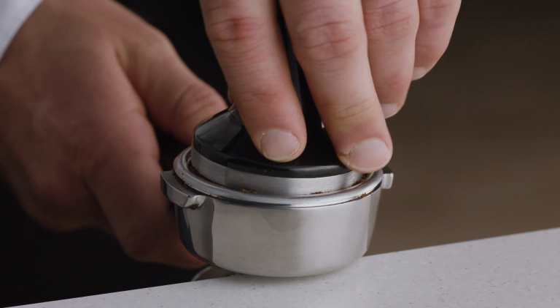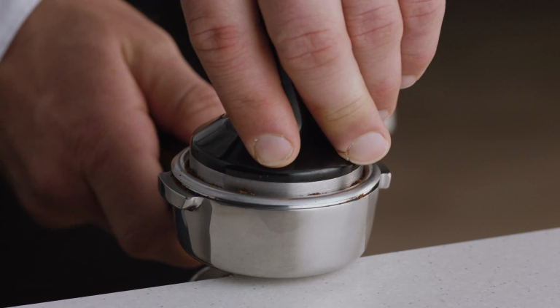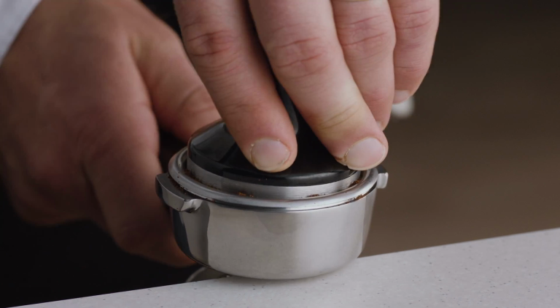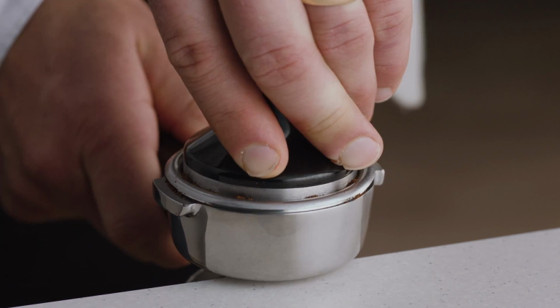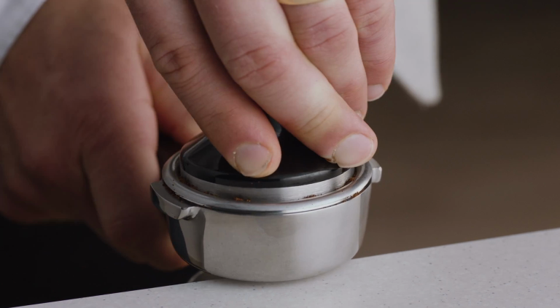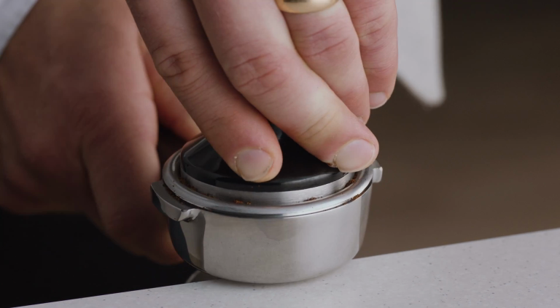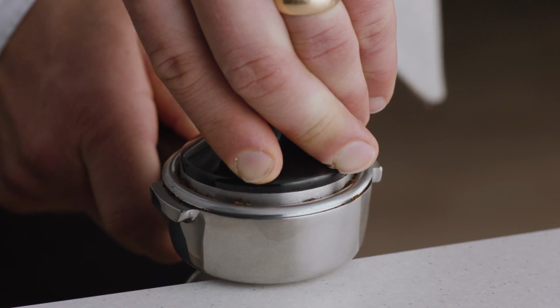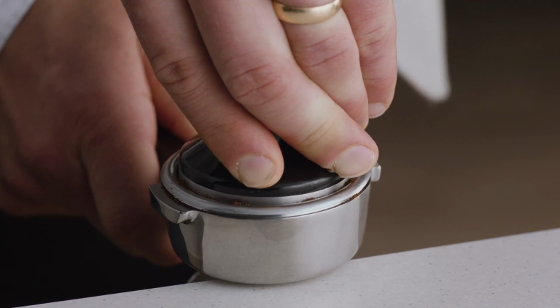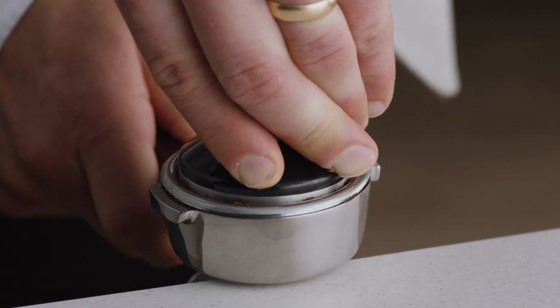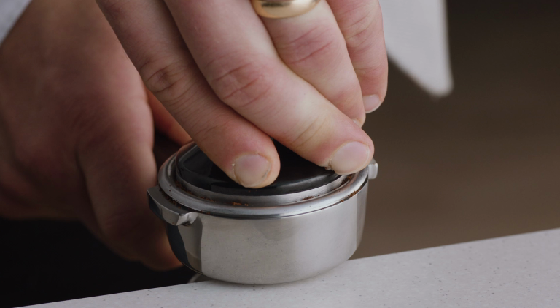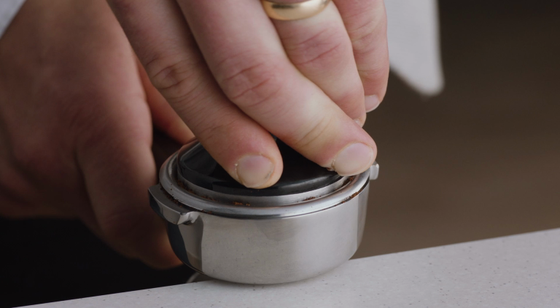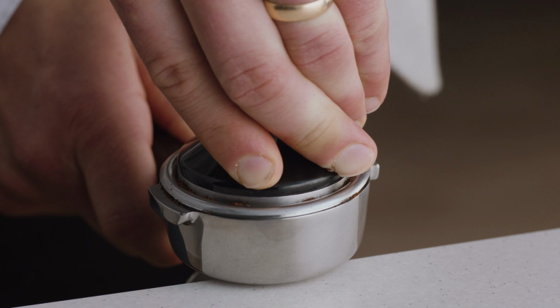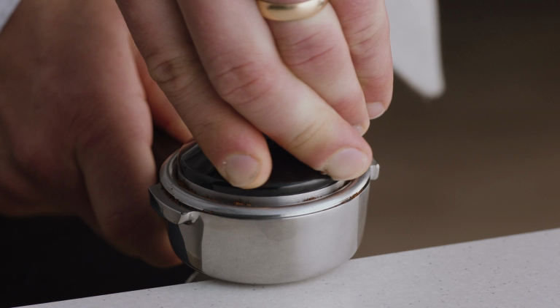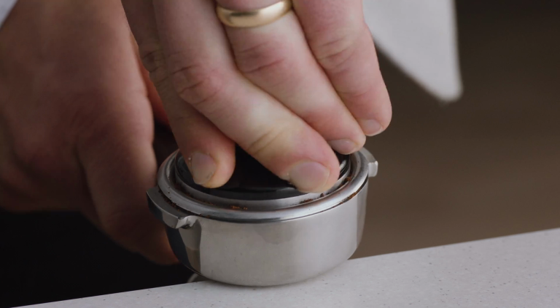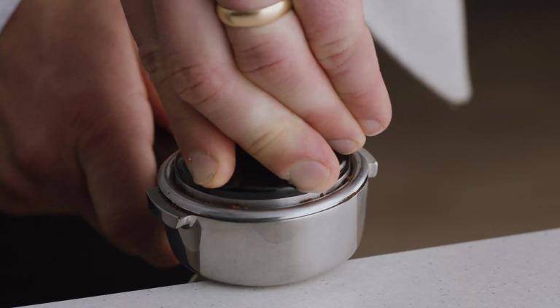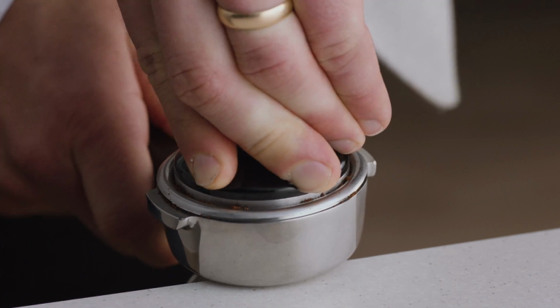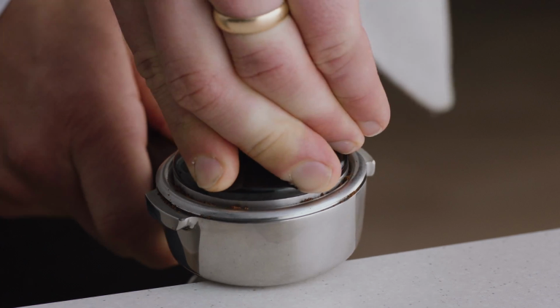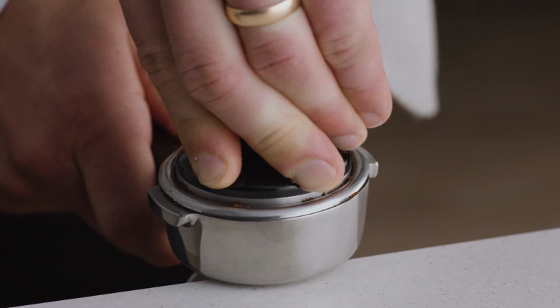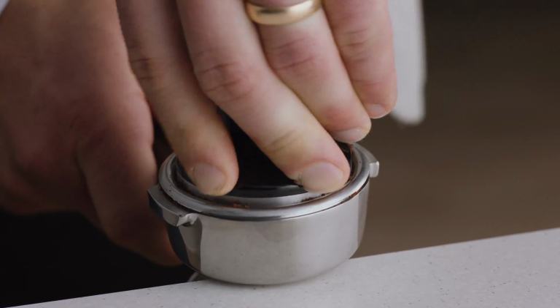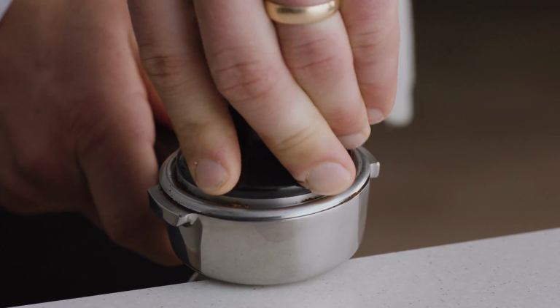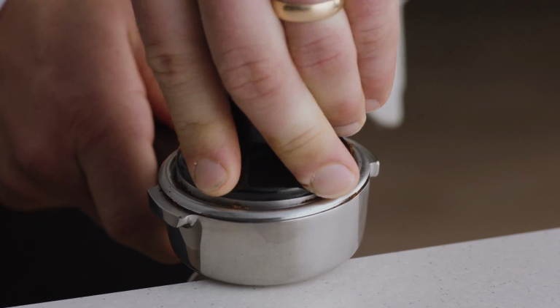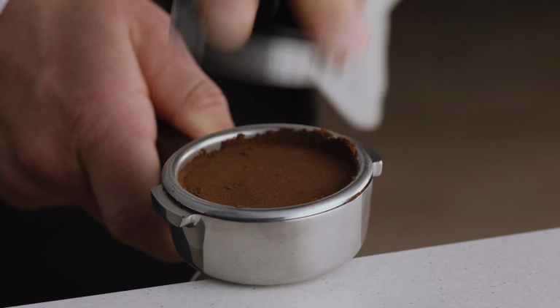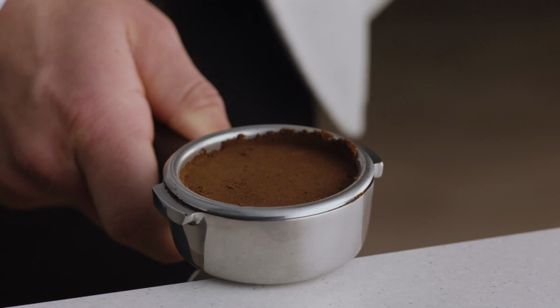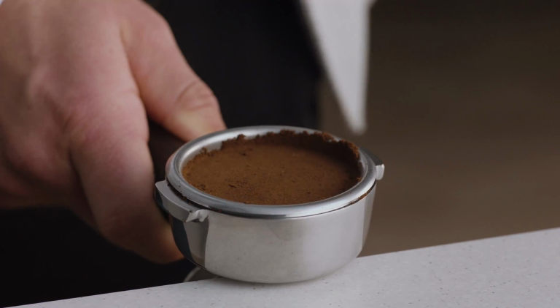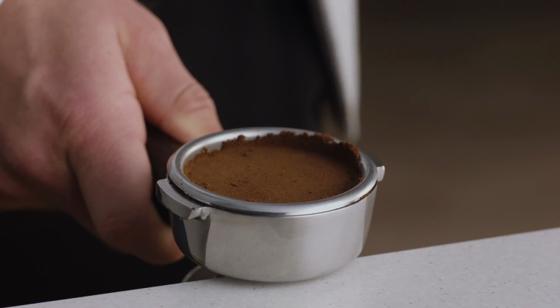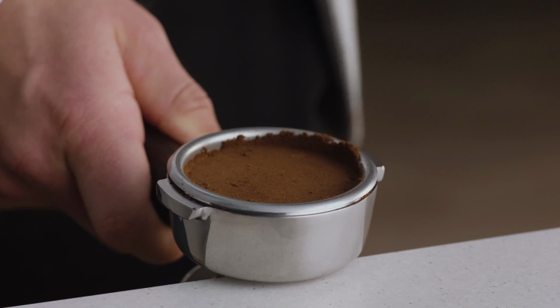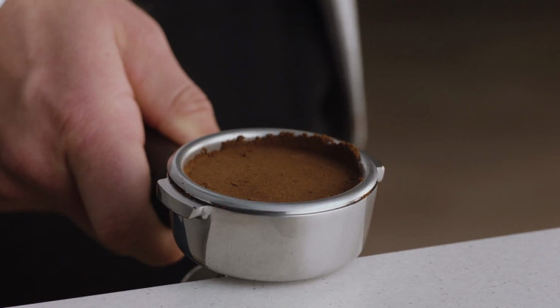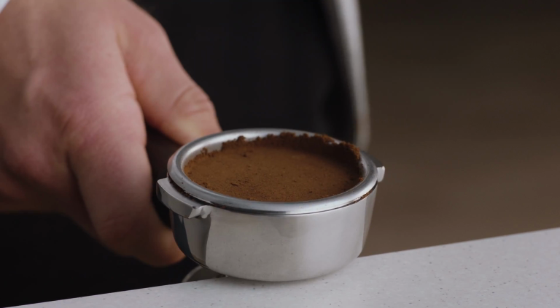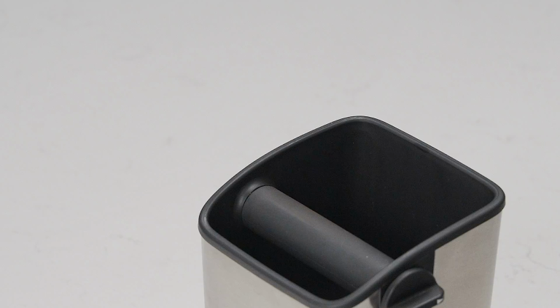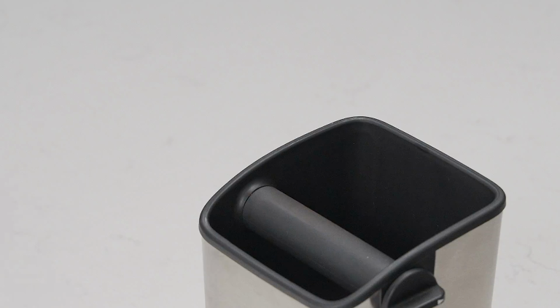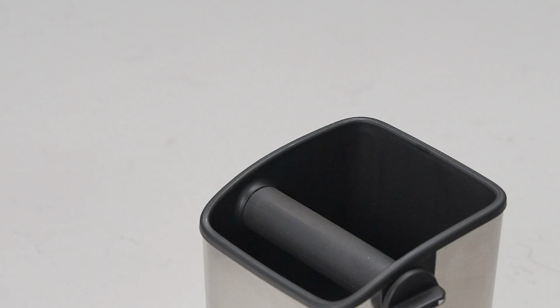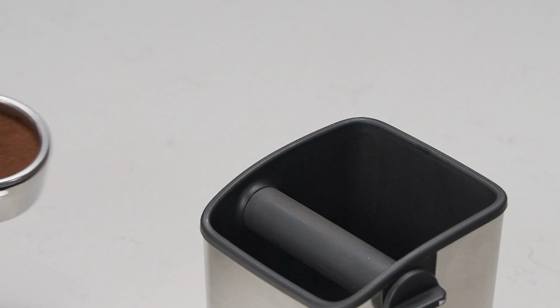As a guide, the top edge of the metal cap on the tamper should be level with the top of the filter basket after the coffee has been tamped.